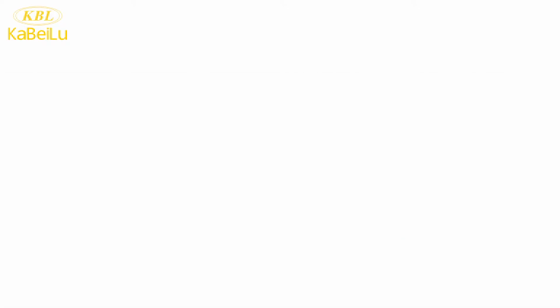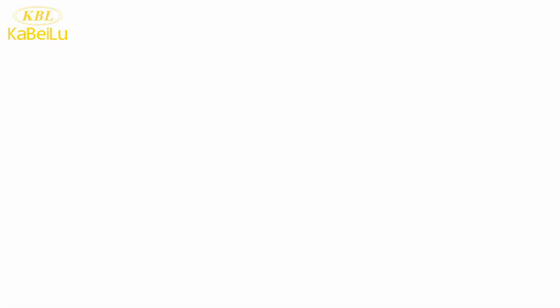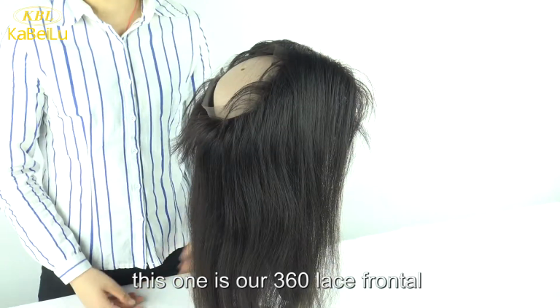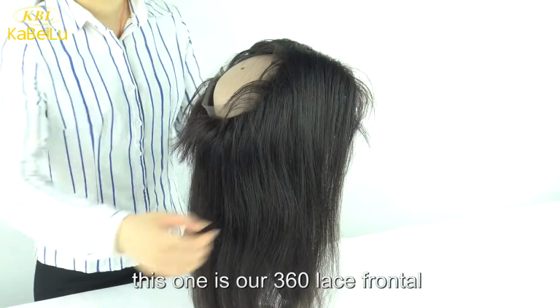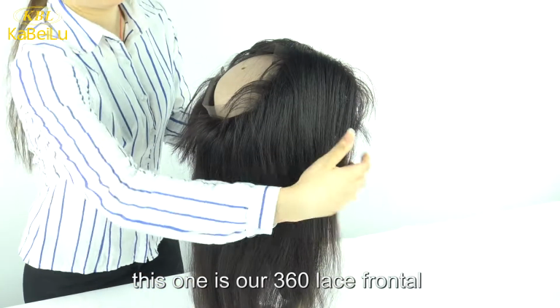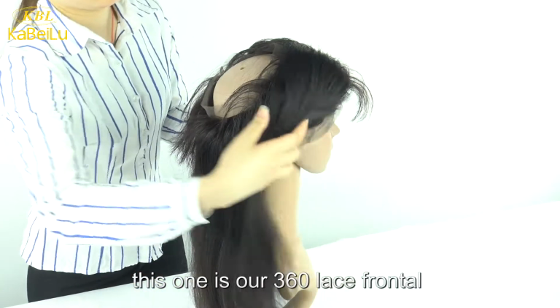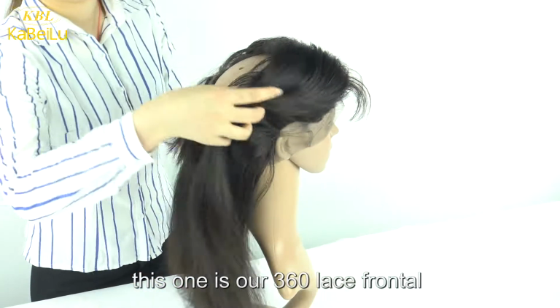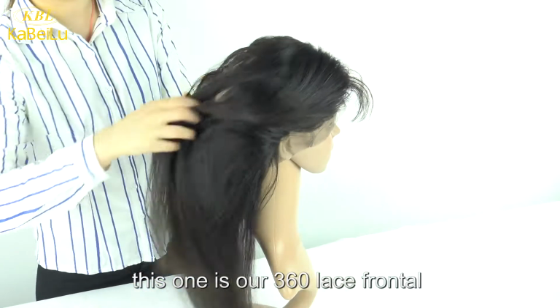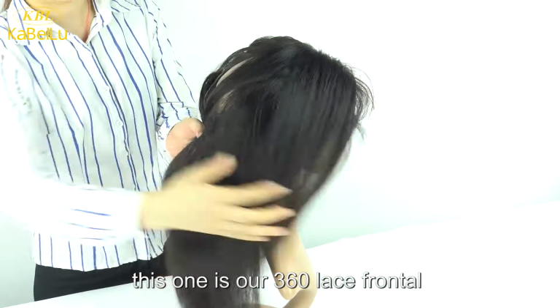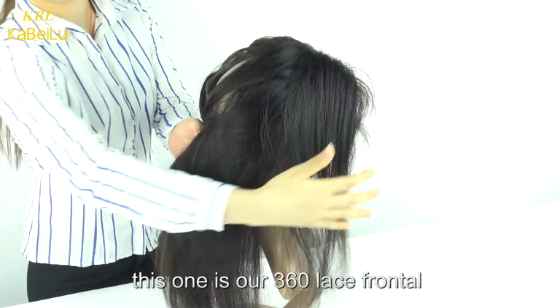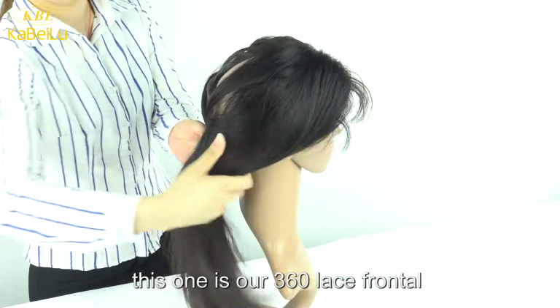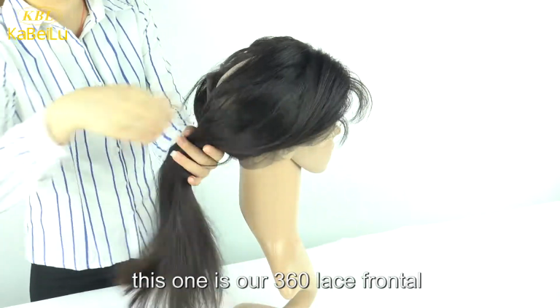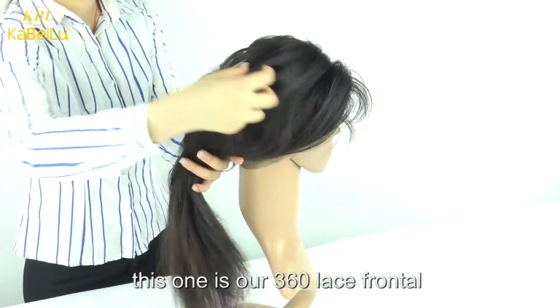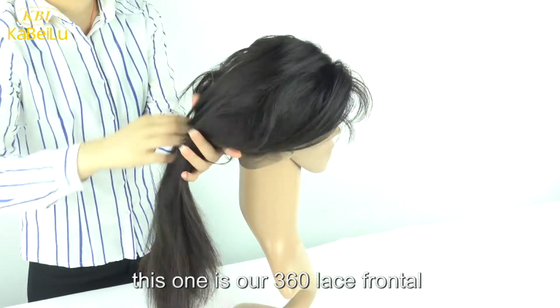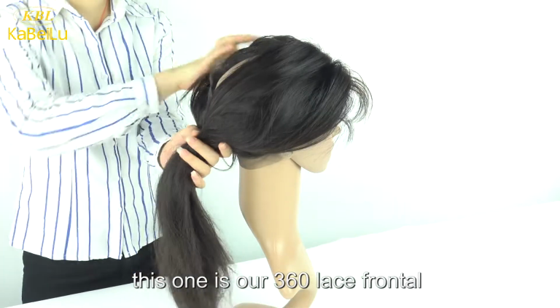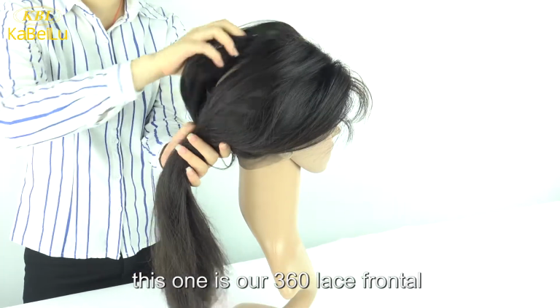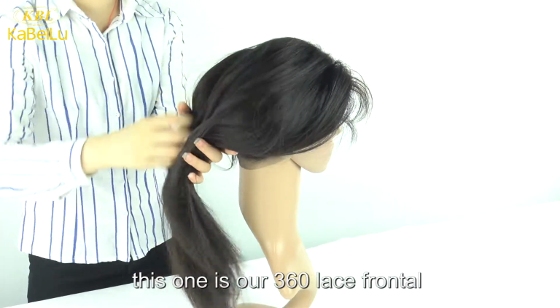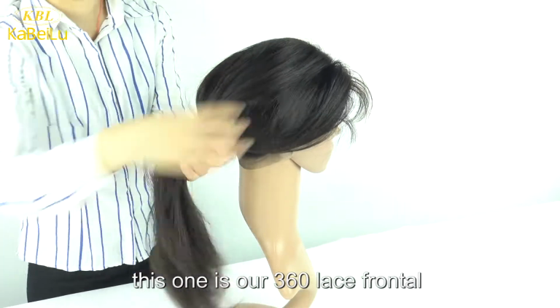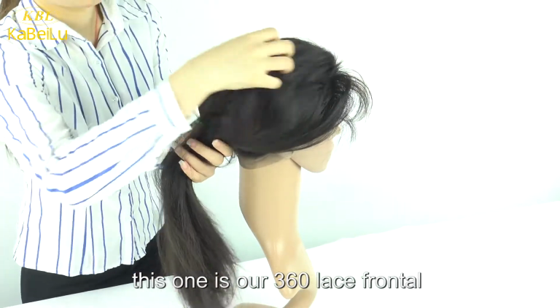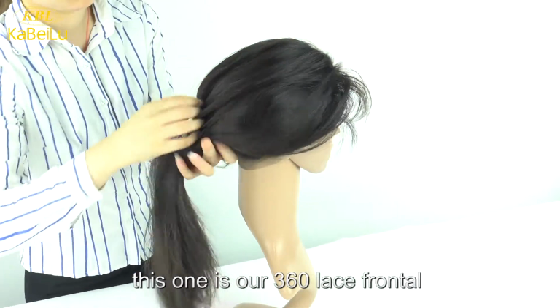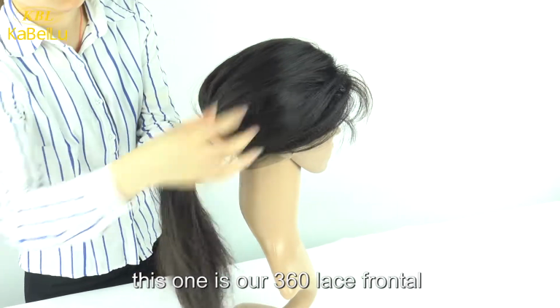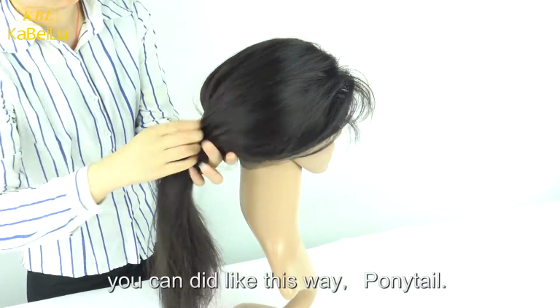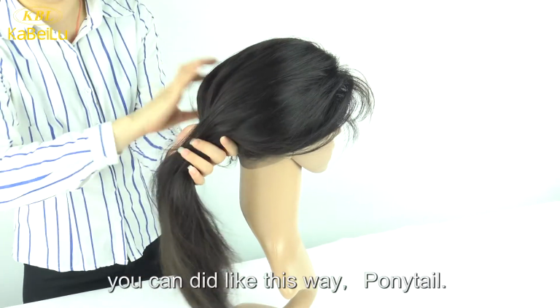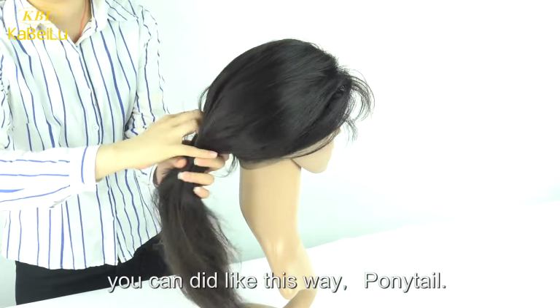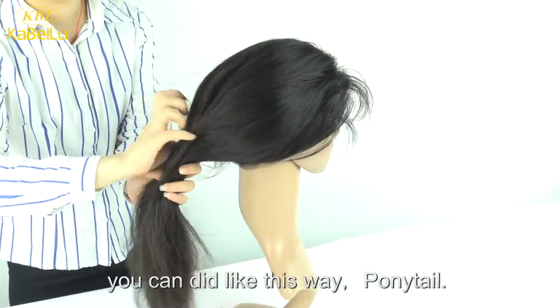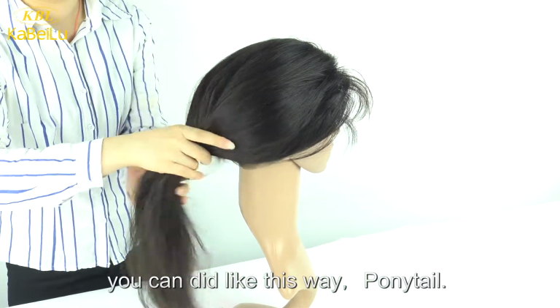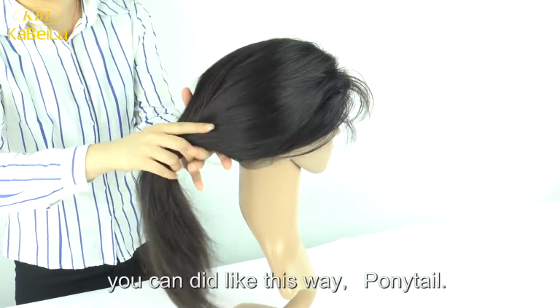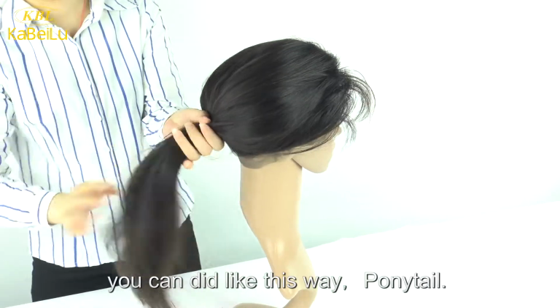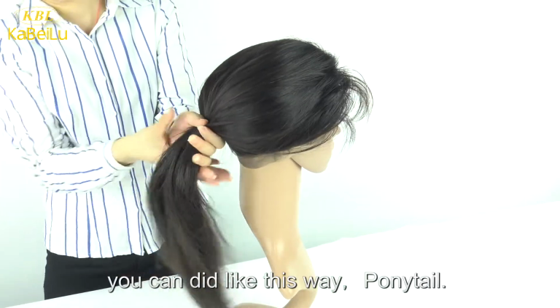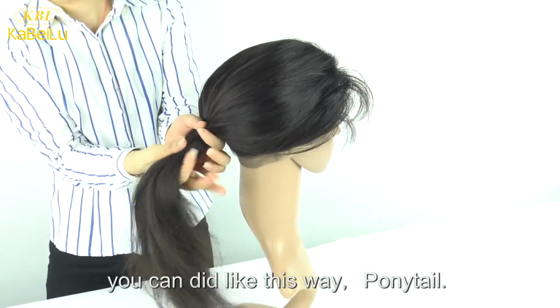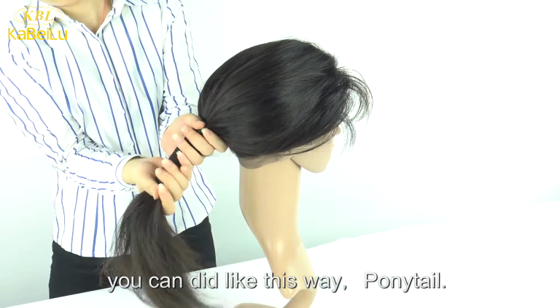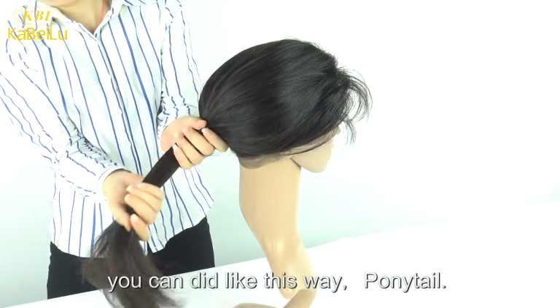This one is our 360 lace frontals. You can do it like this way — ponytail.